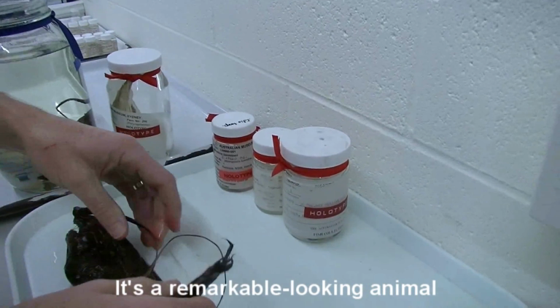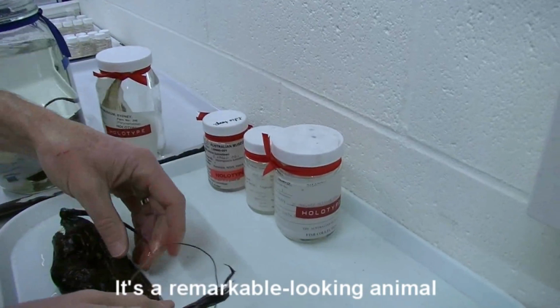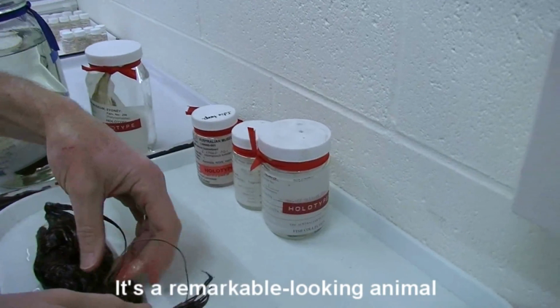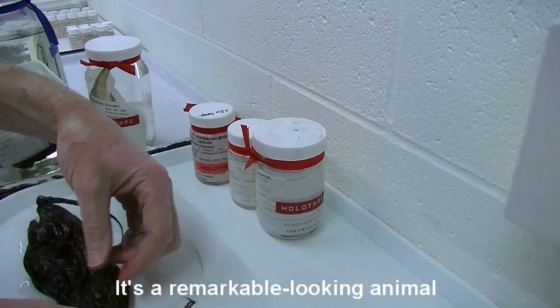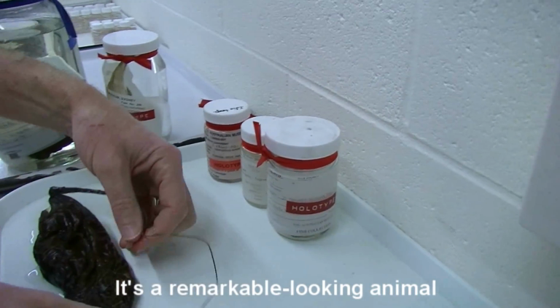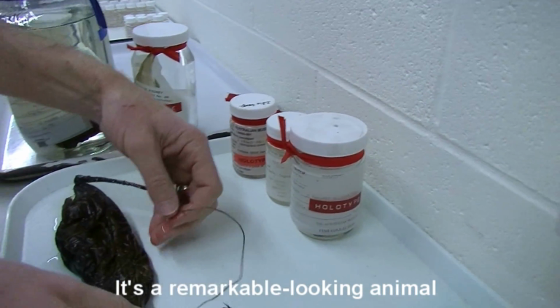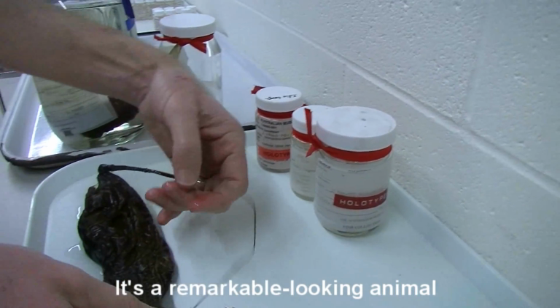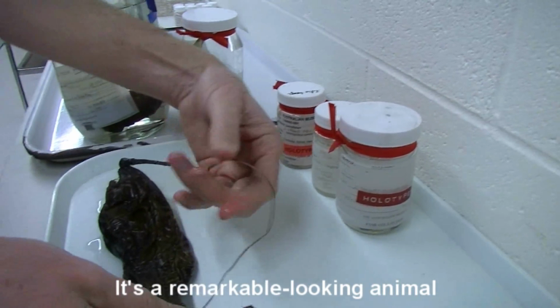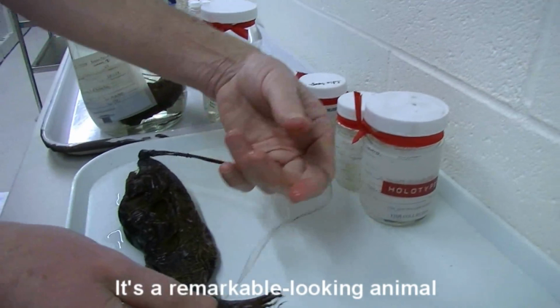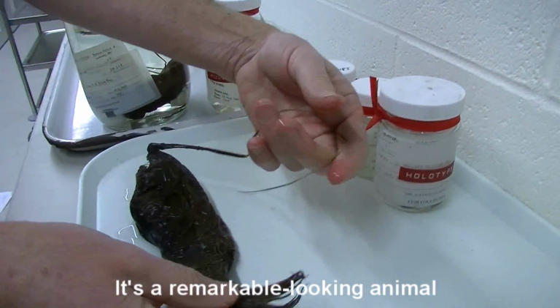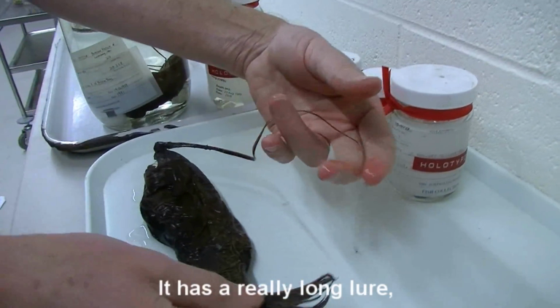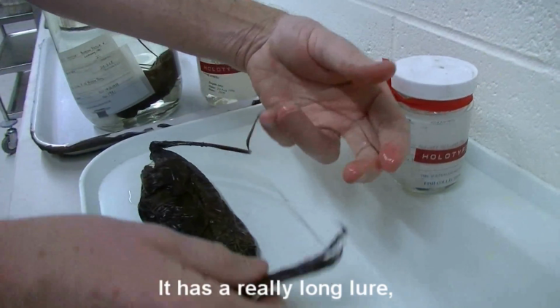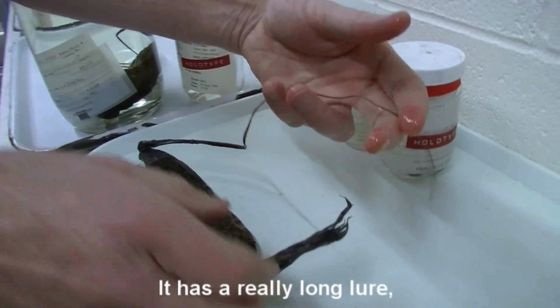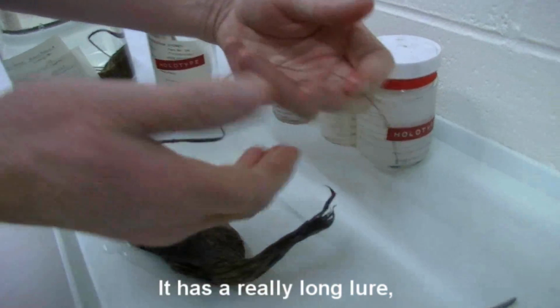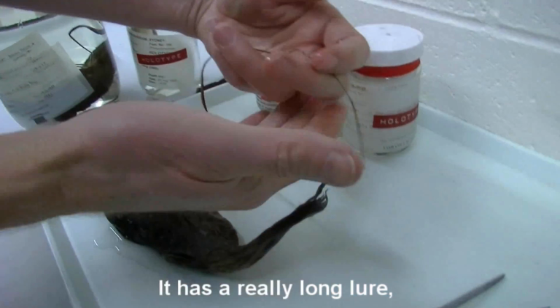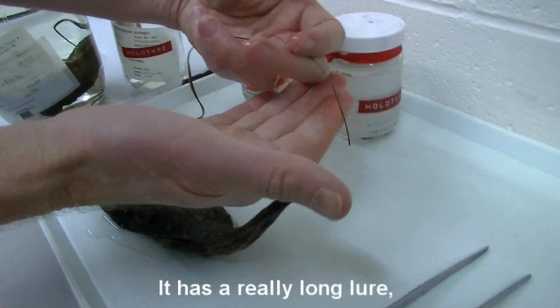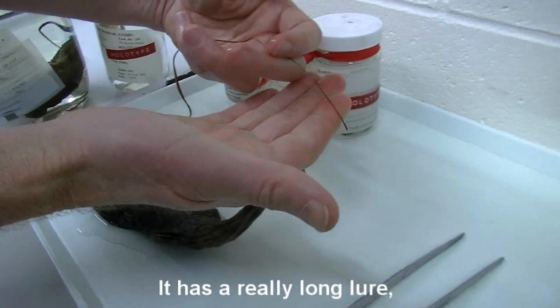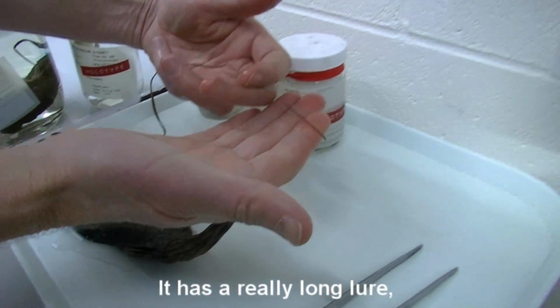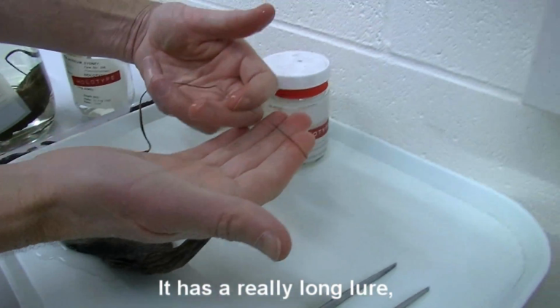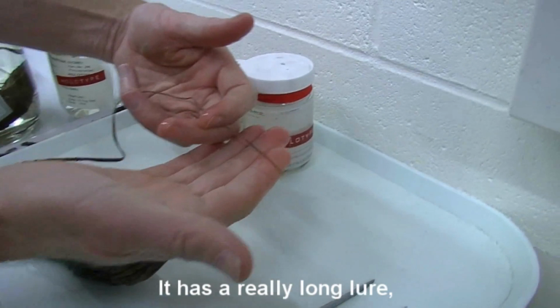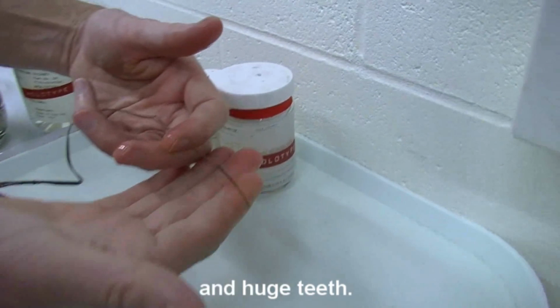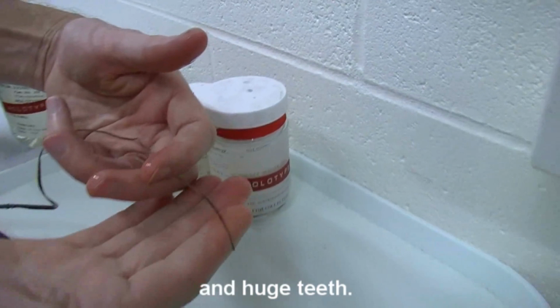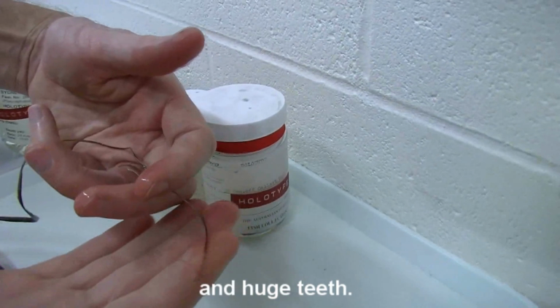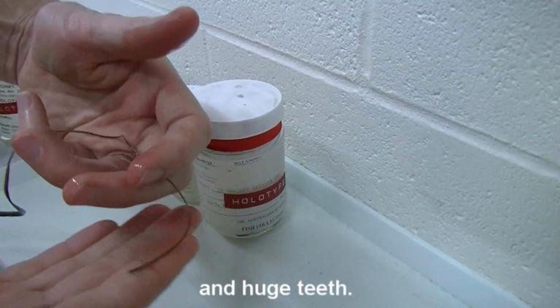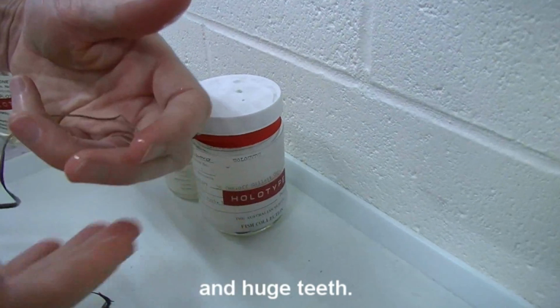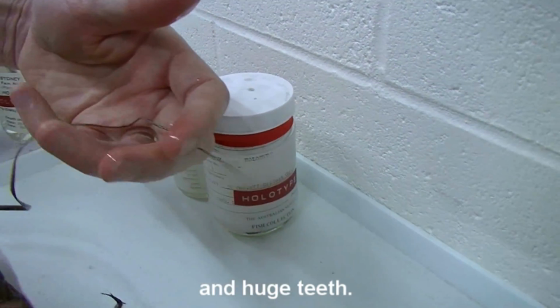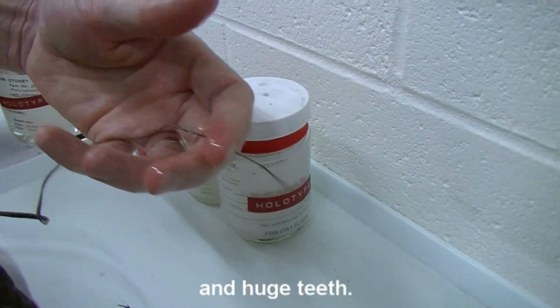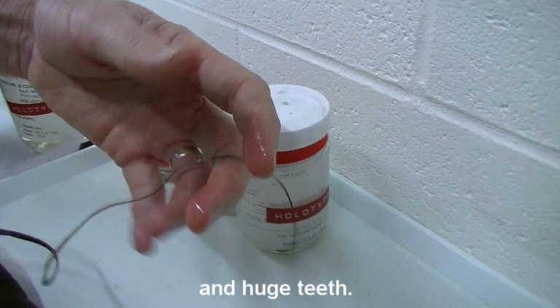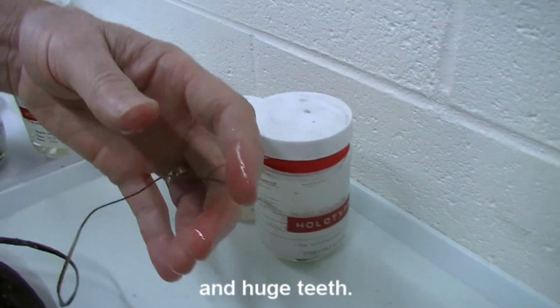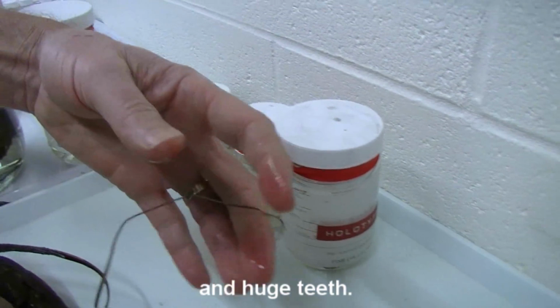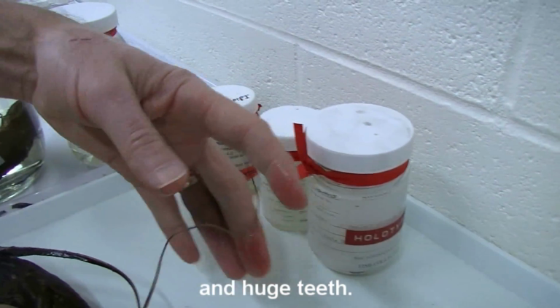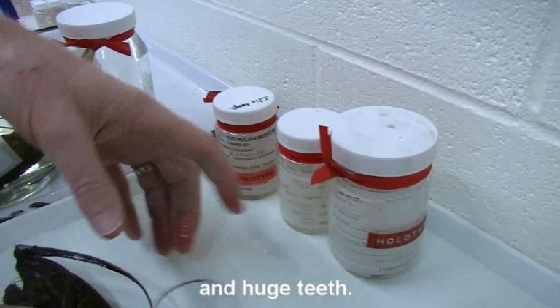It's a remarkable looking animal. You see this really long lure and huge teeth.